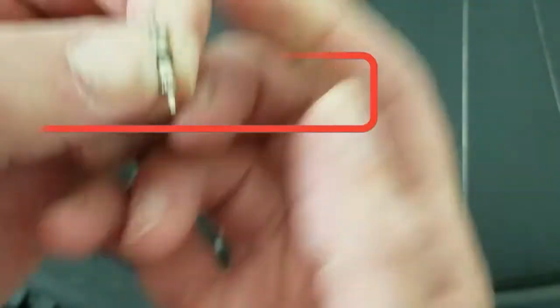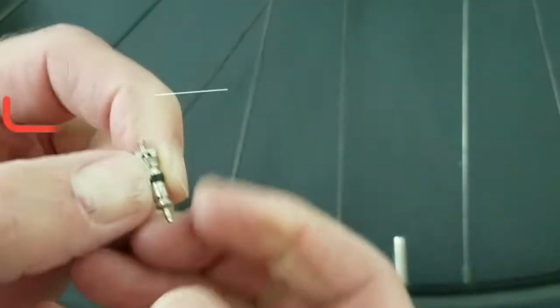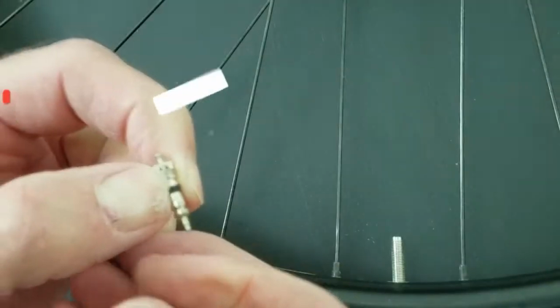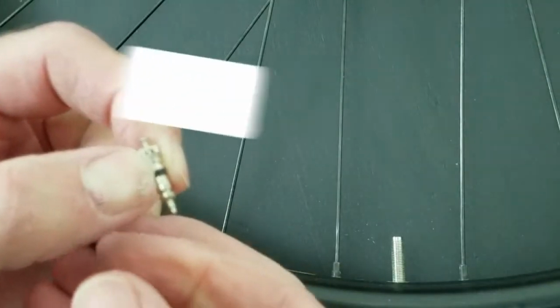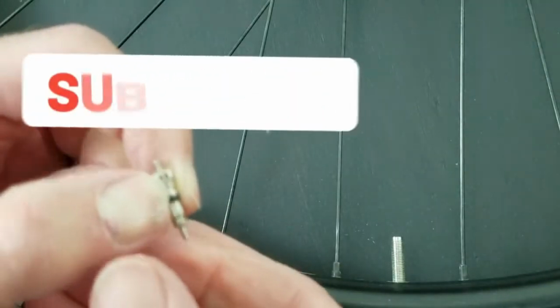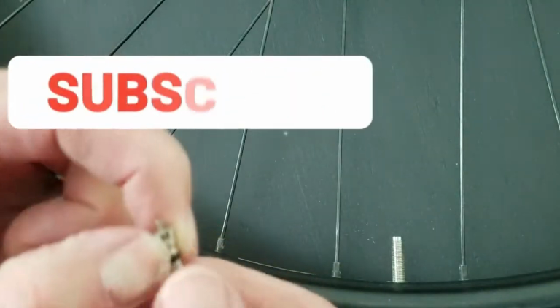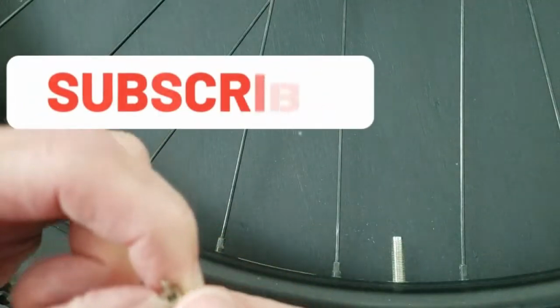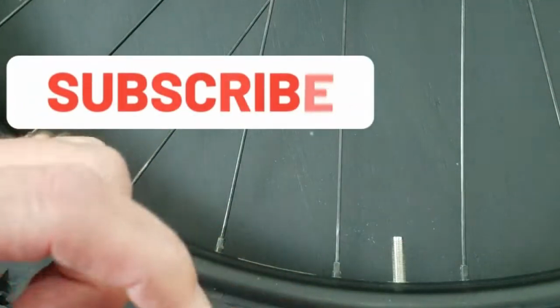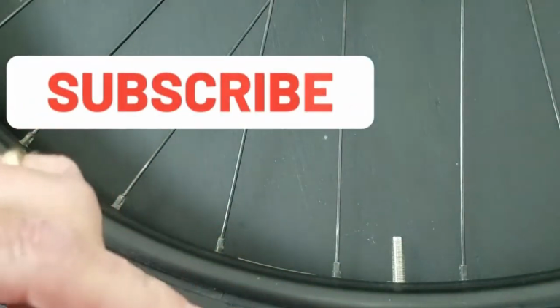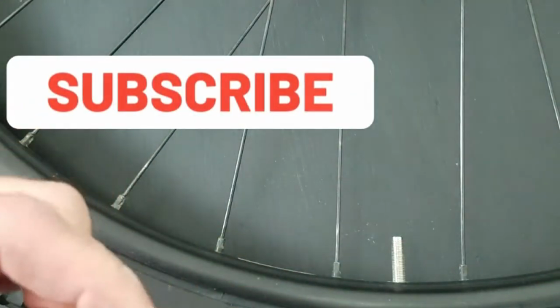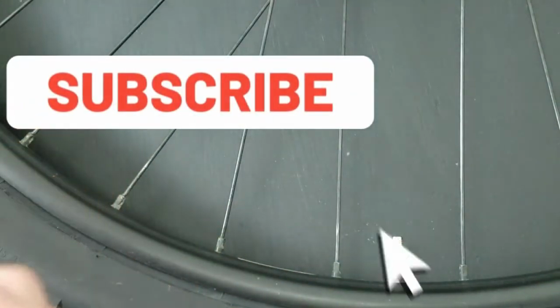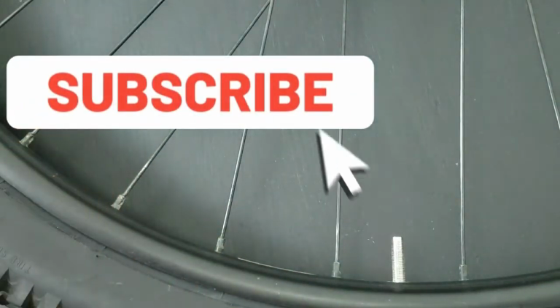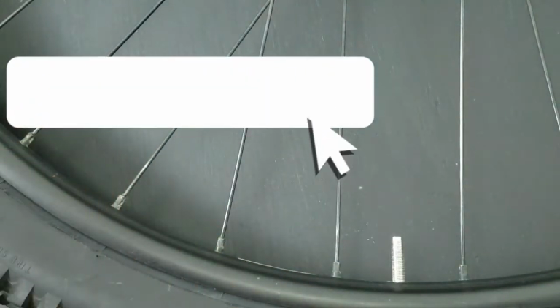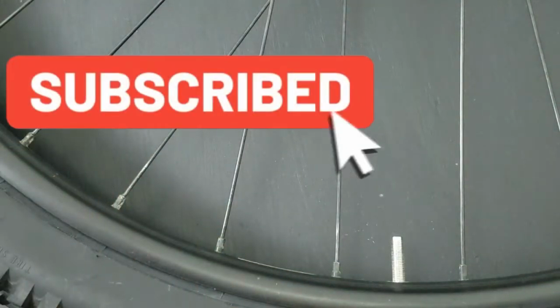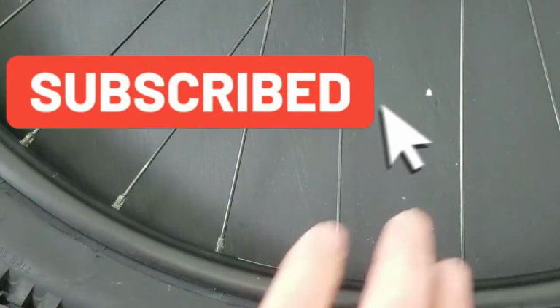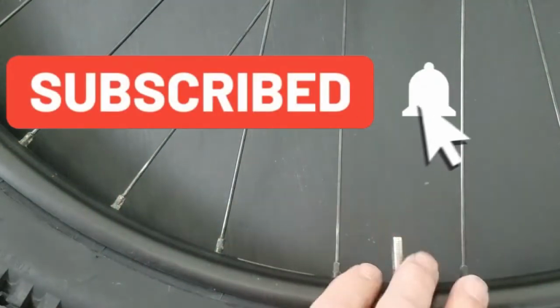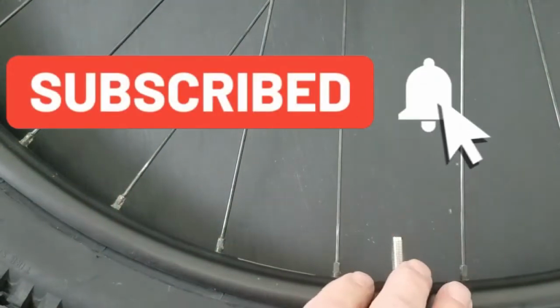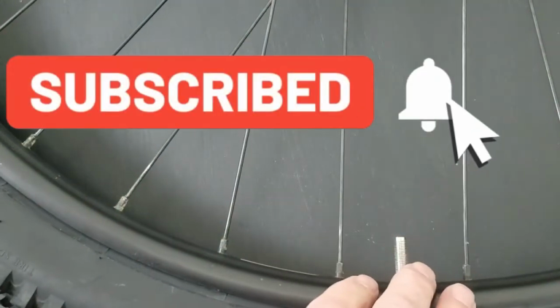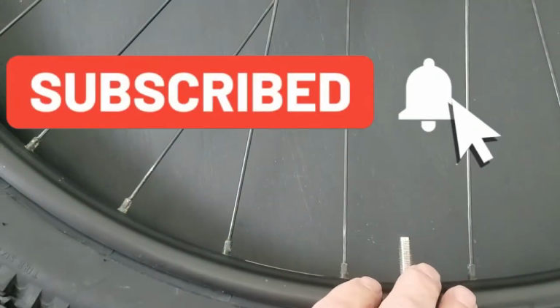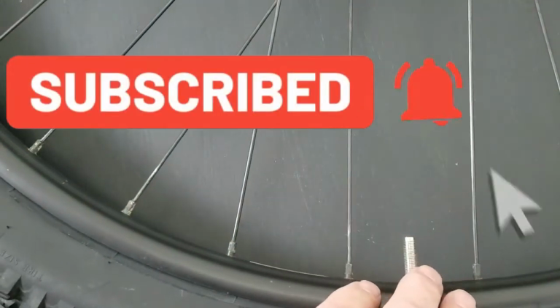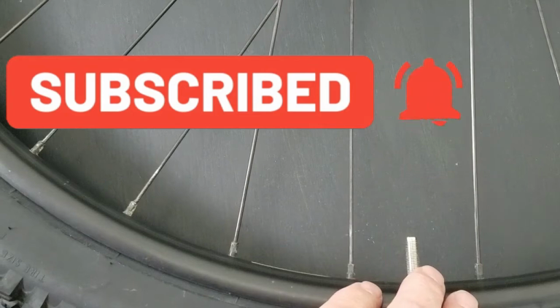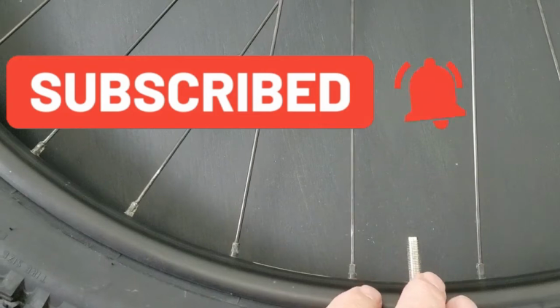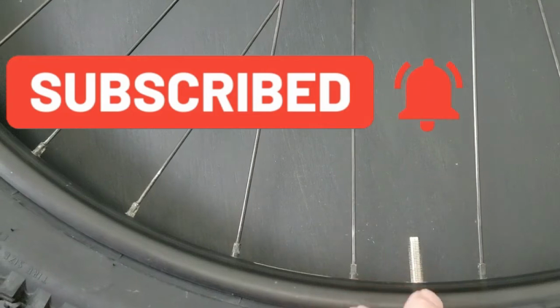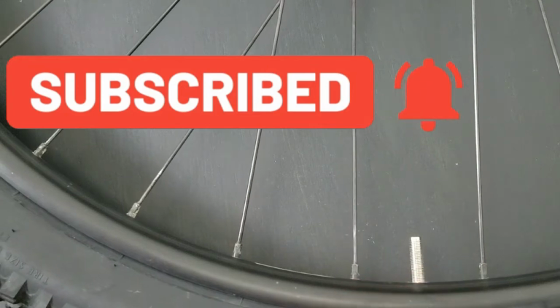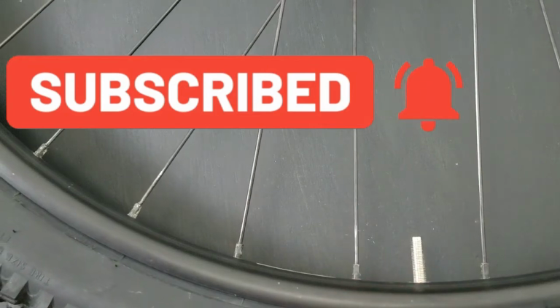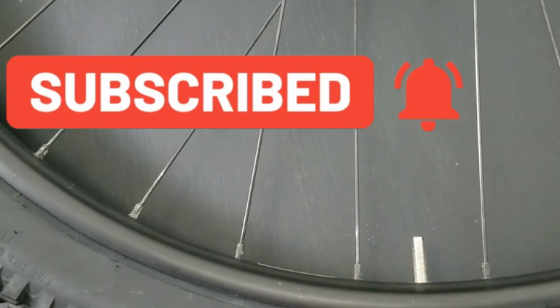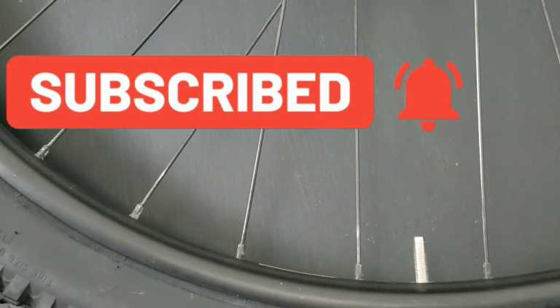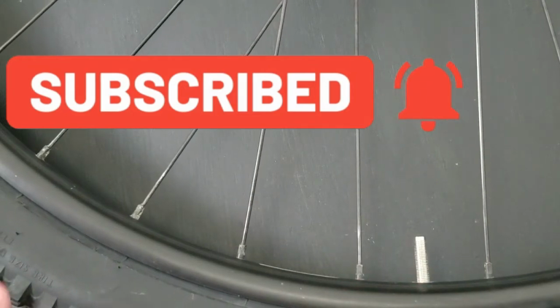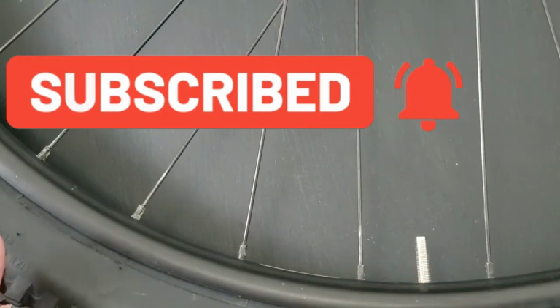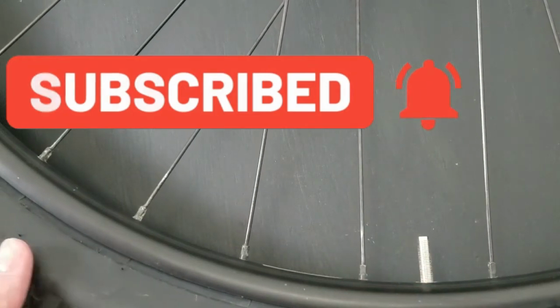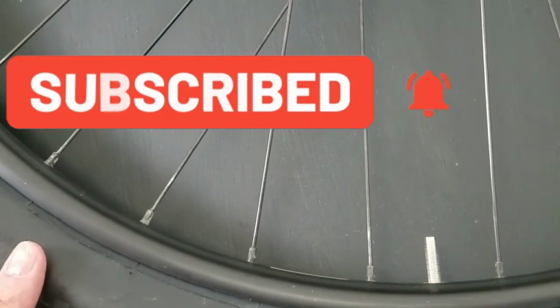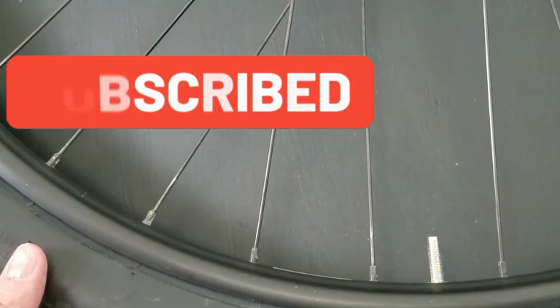So that is a Presto and Schrader valve. Hey, if you can subscribe, I appreciate it.